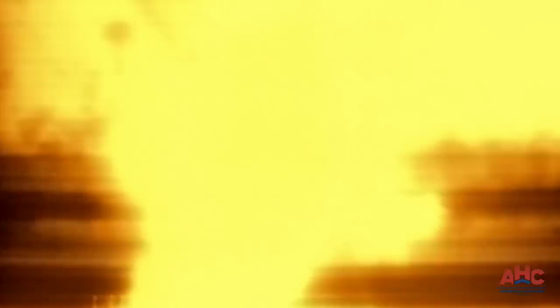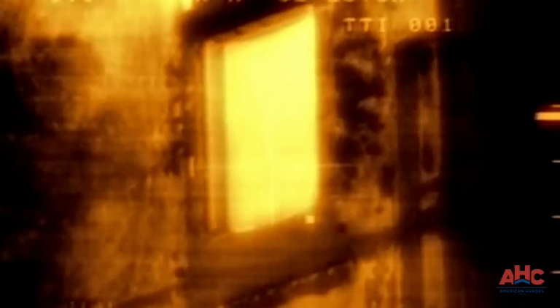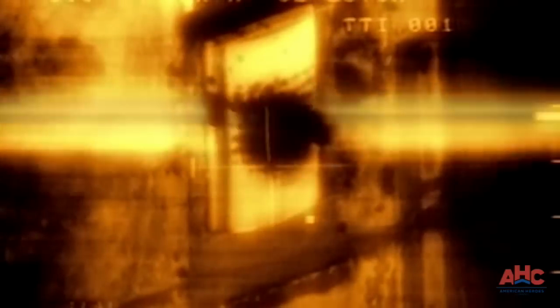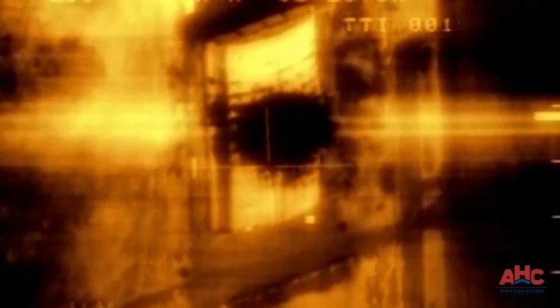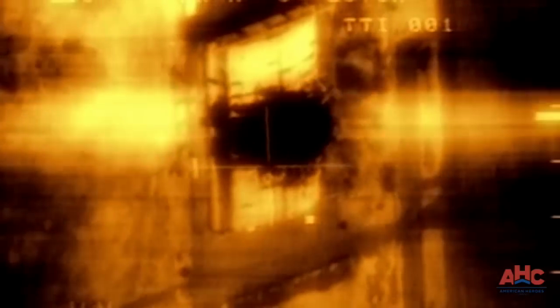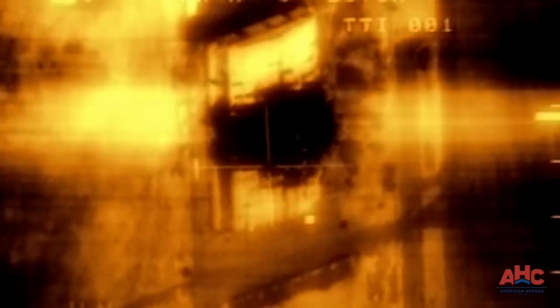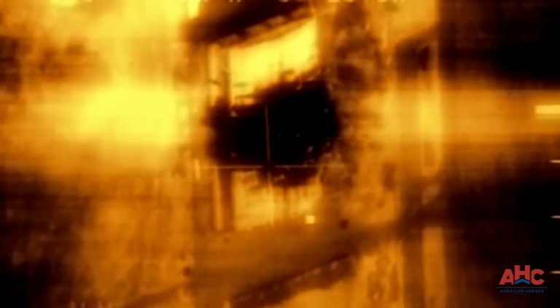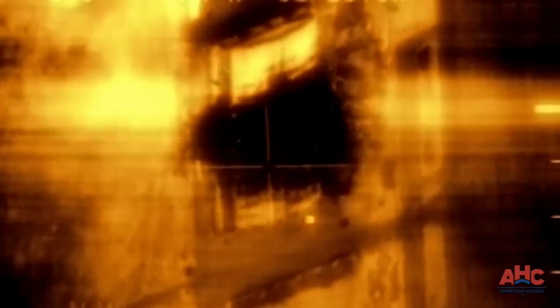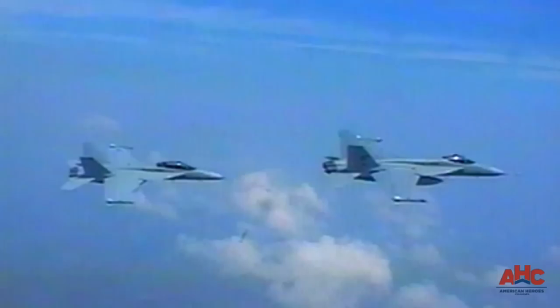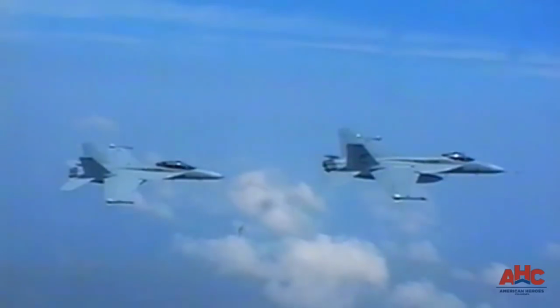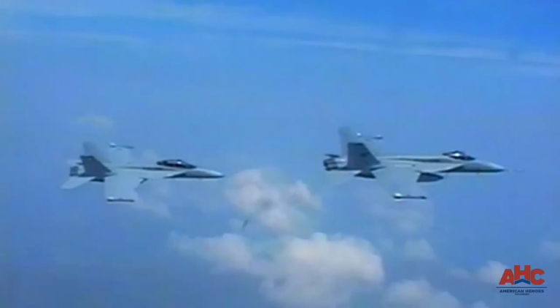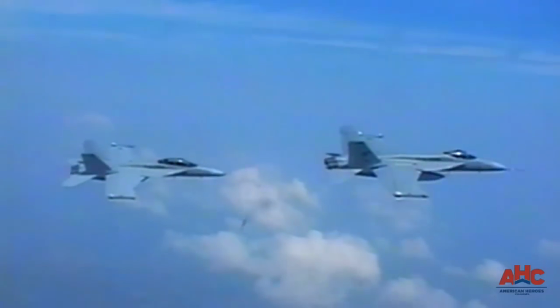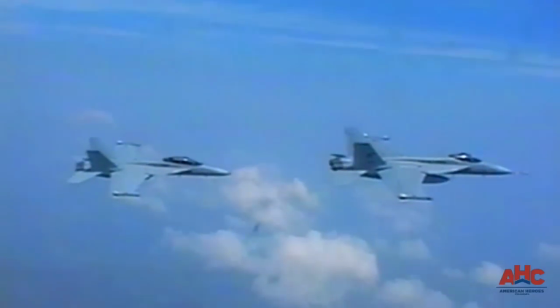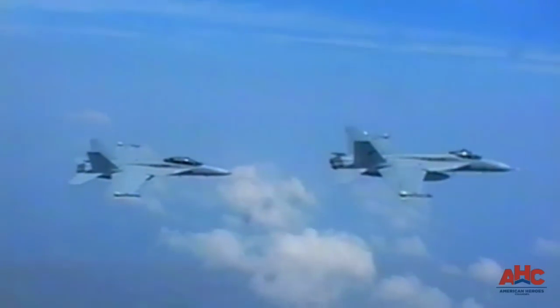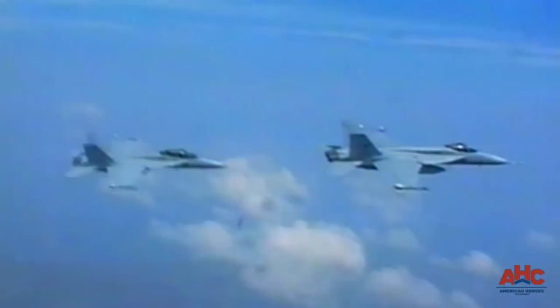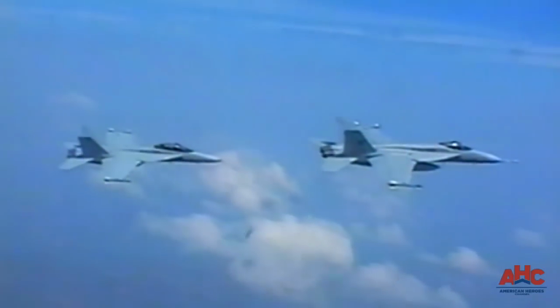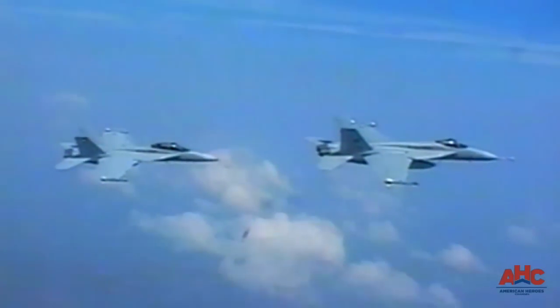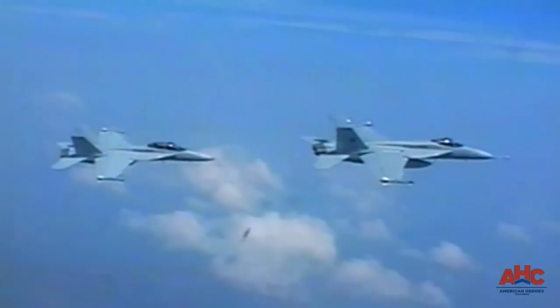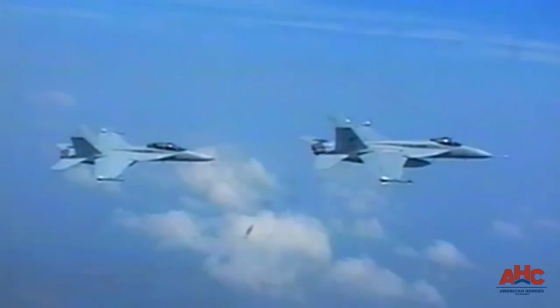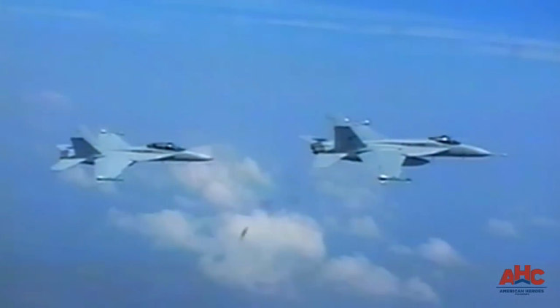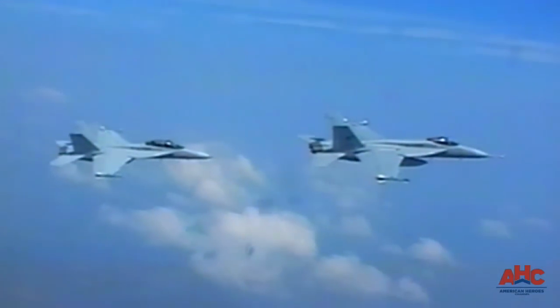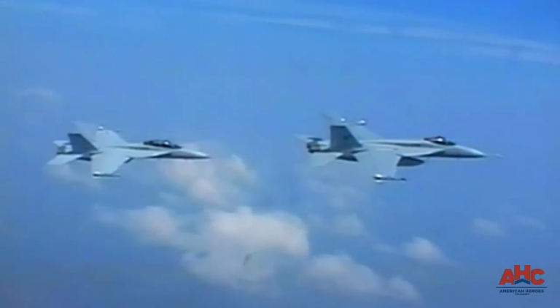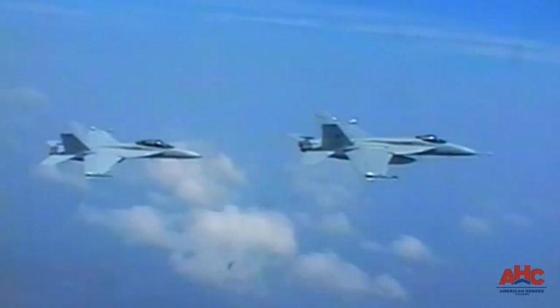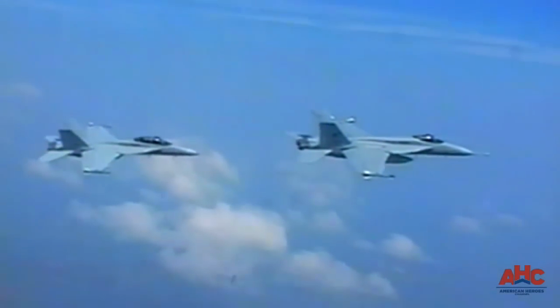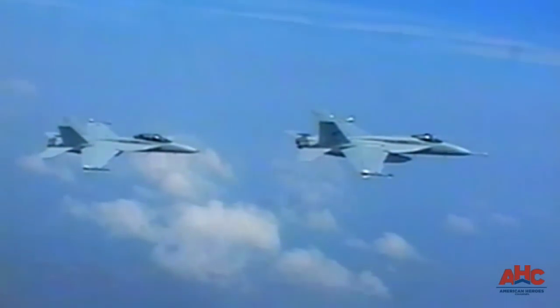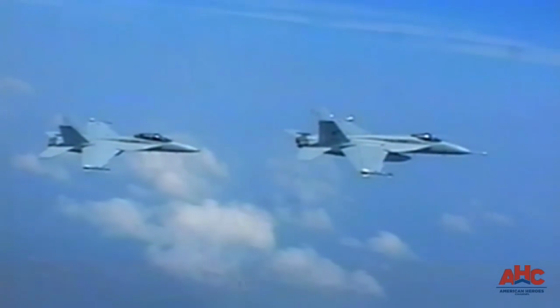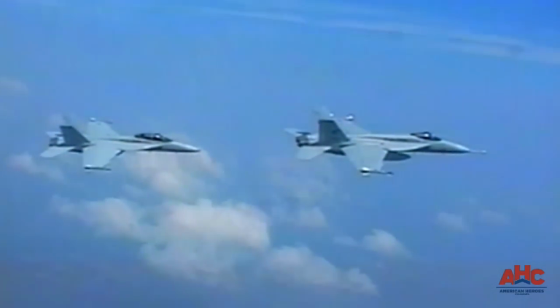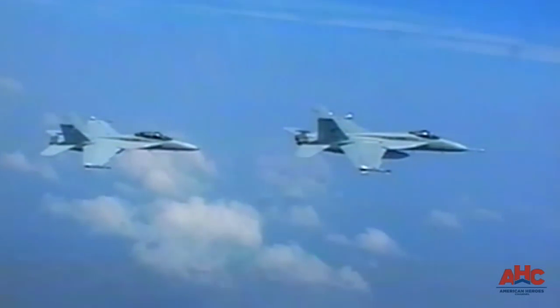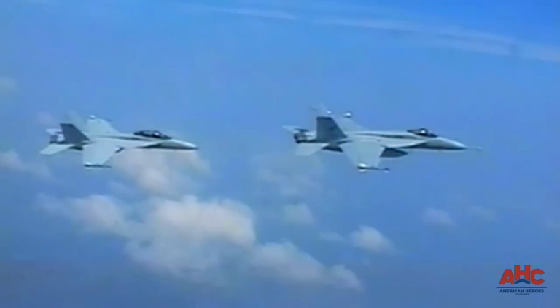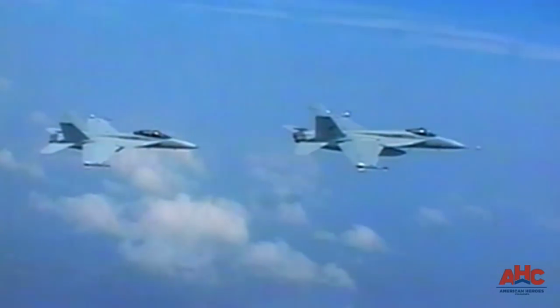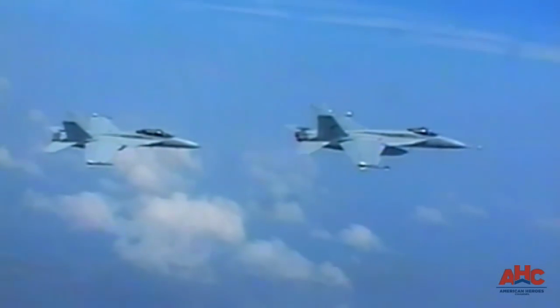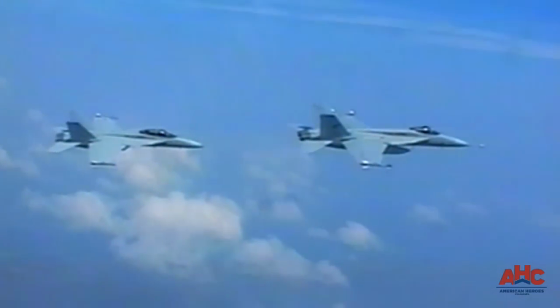As a multi-mission strike fighter, the Super Hornet is an incredible machine.